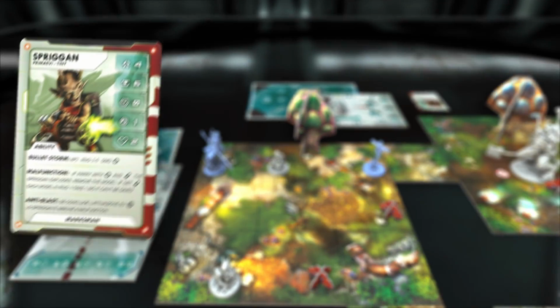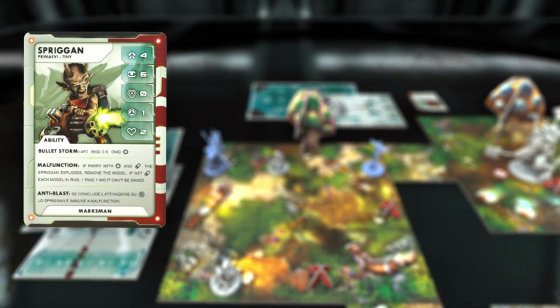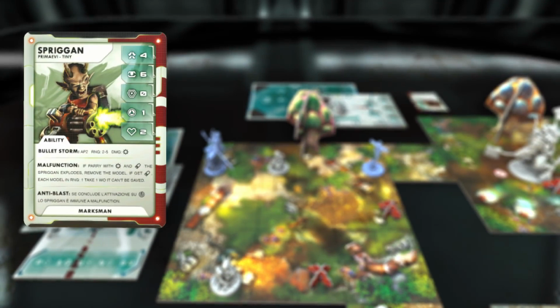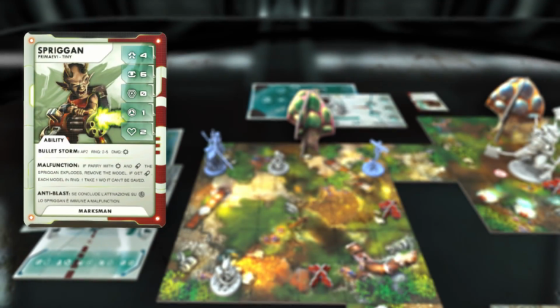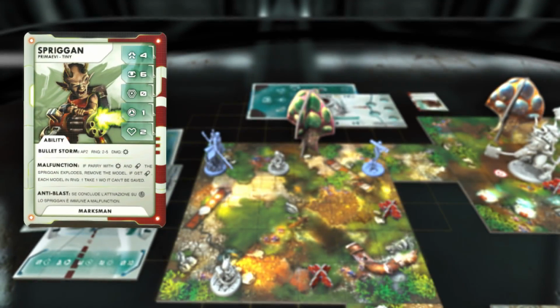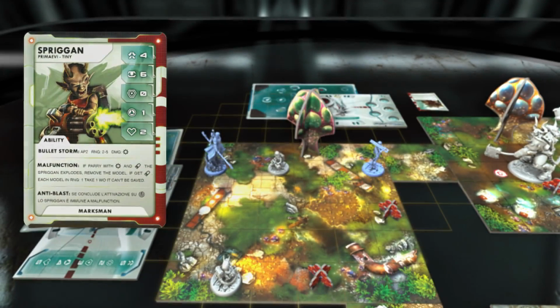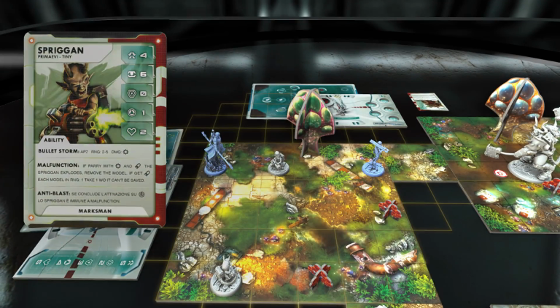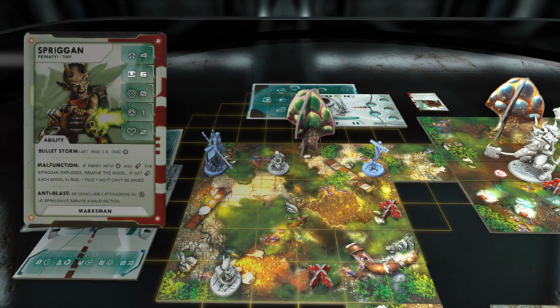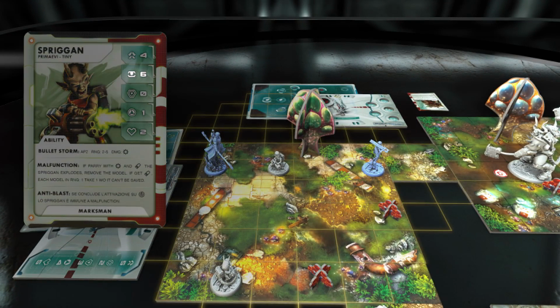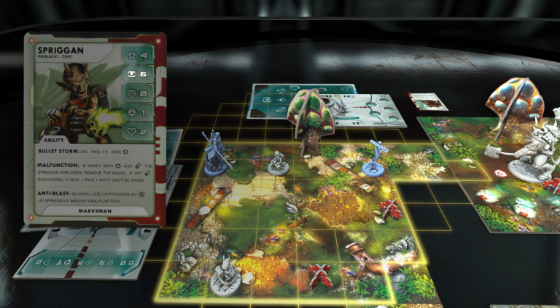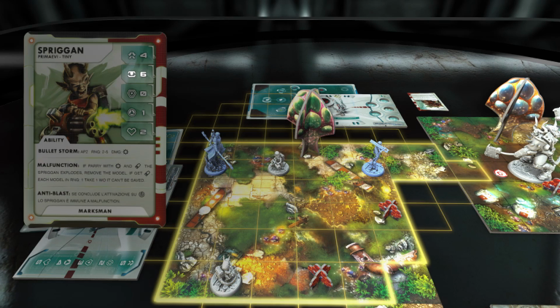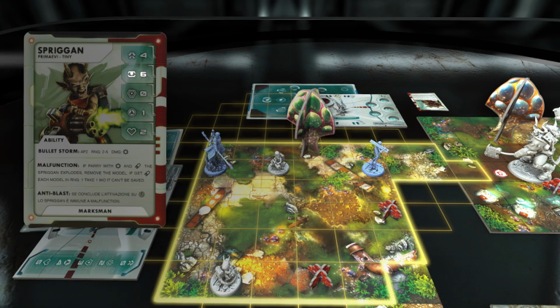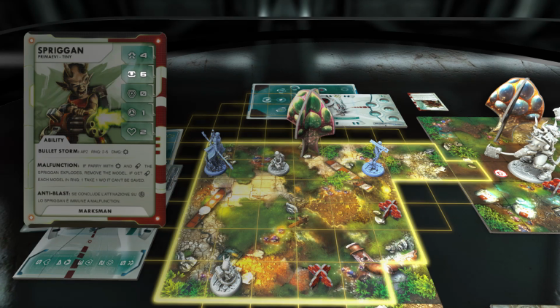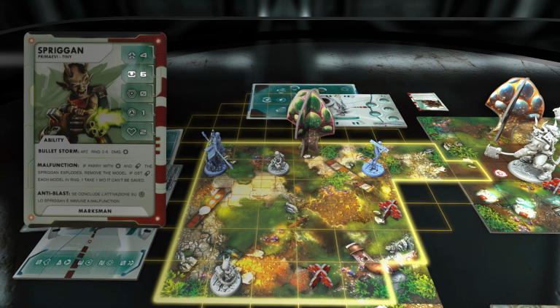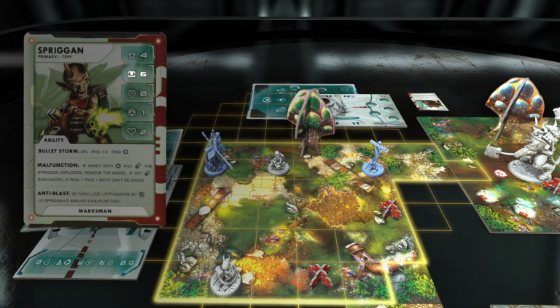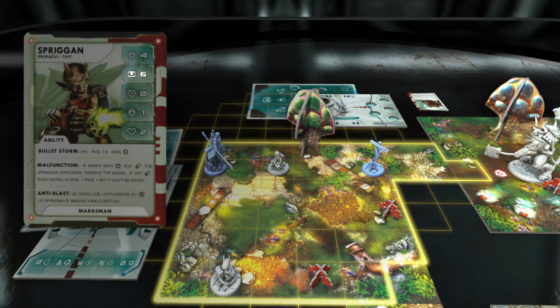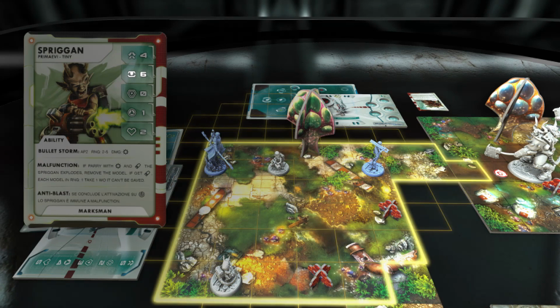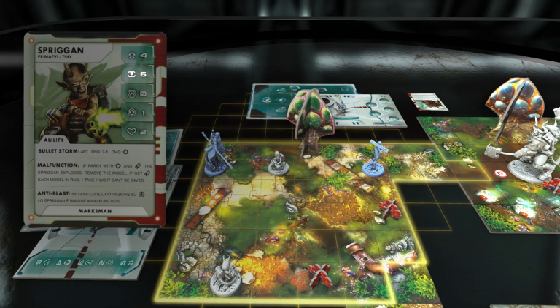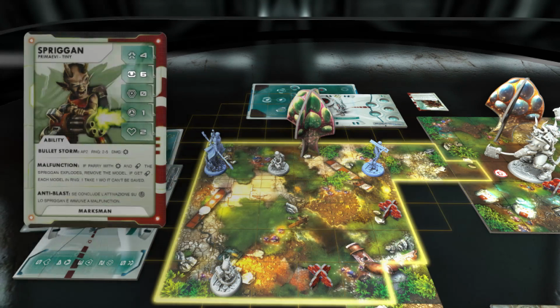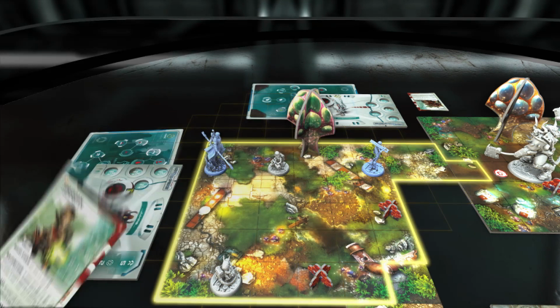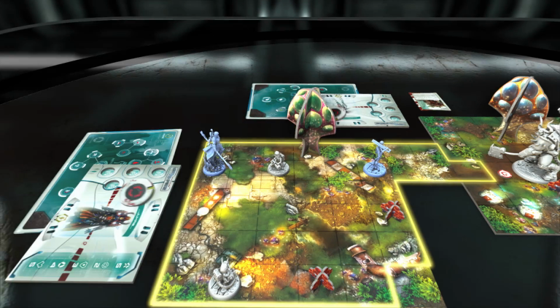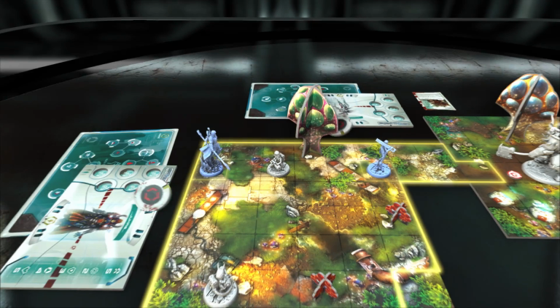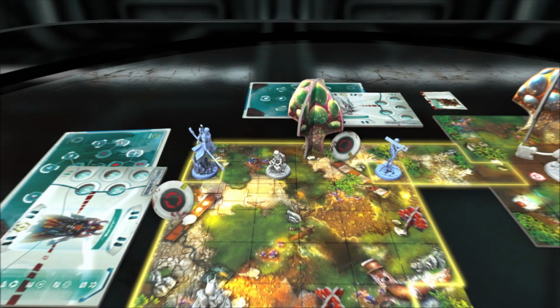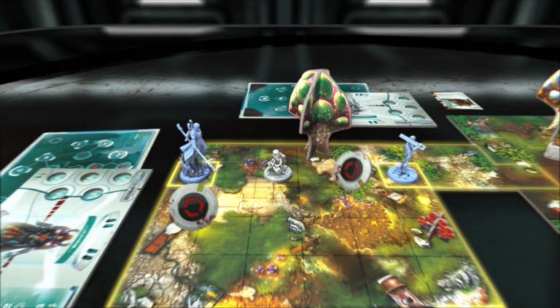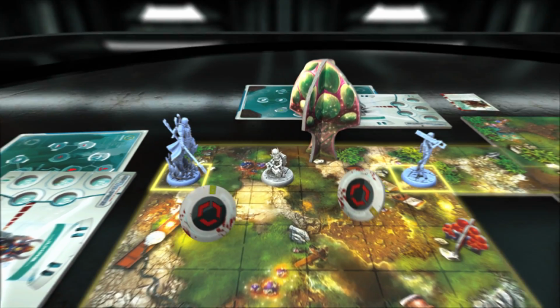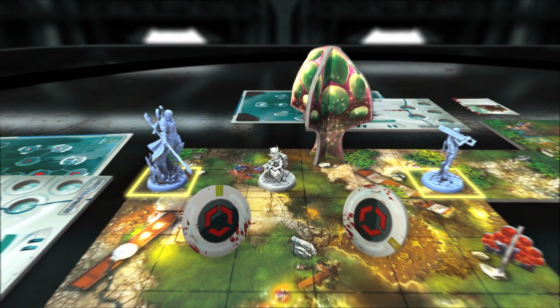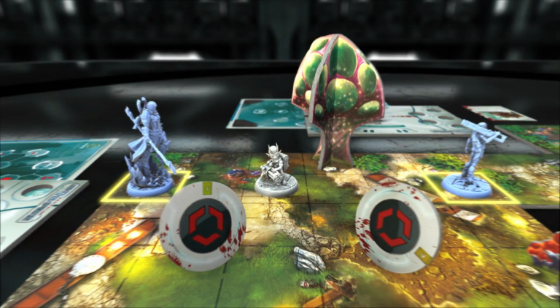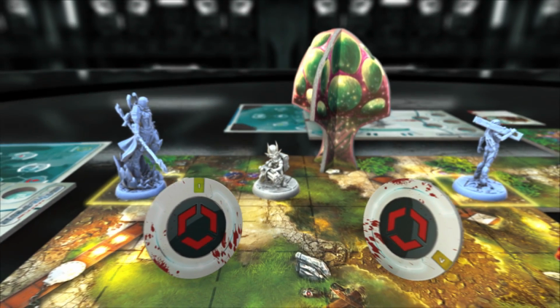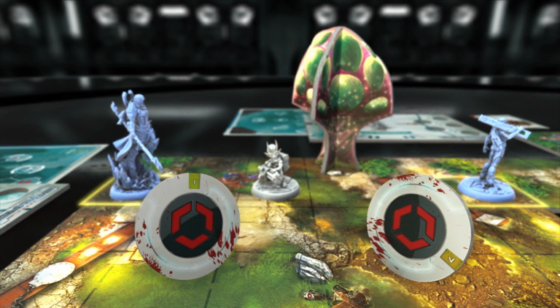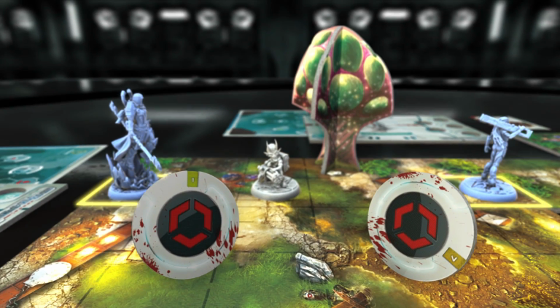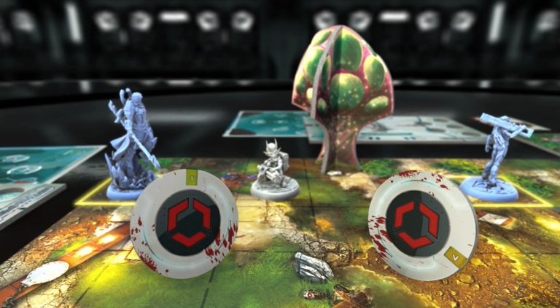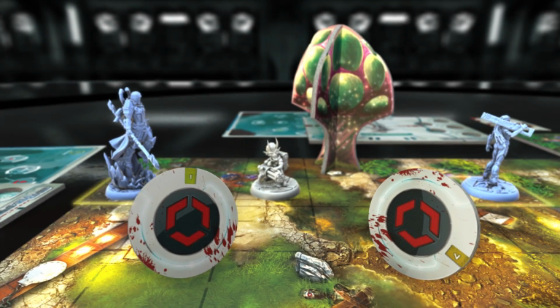When an enemy is activated, they must look for targets in their control area, selecting the one with the highest threat value on the perillium.